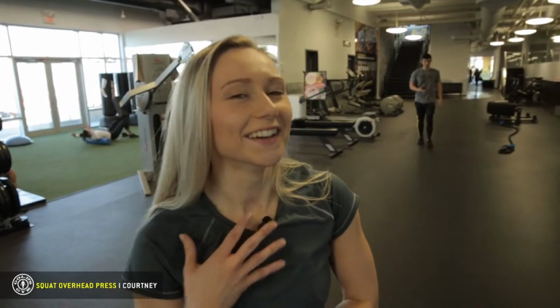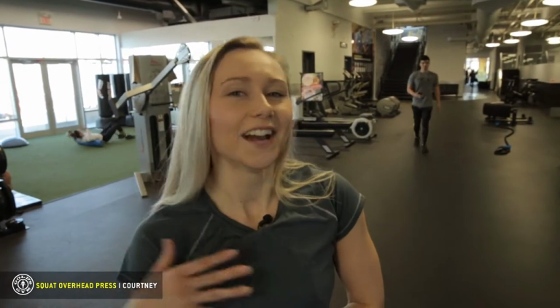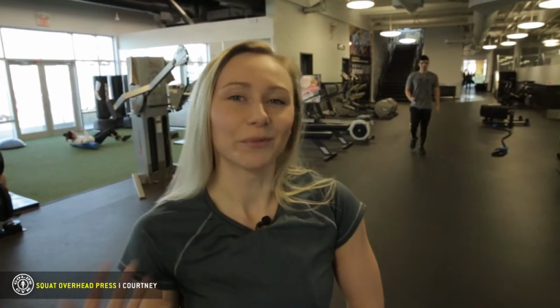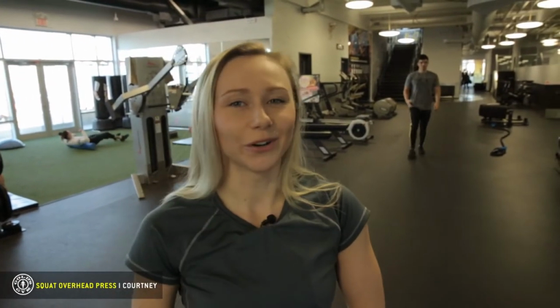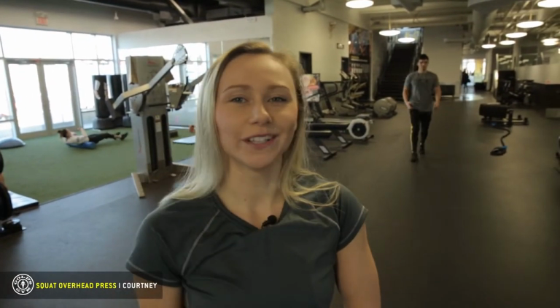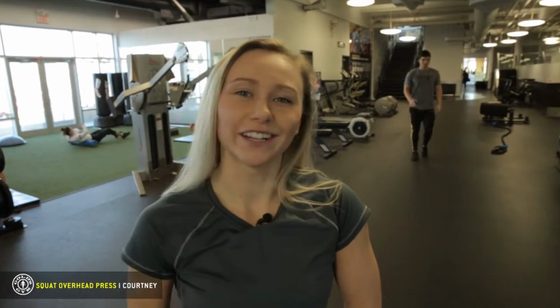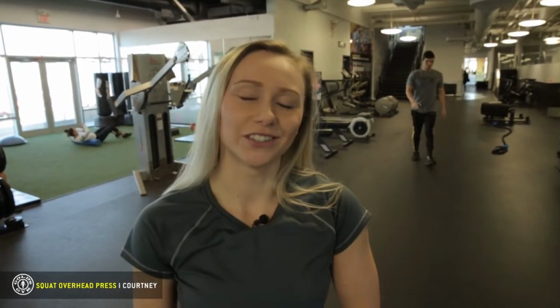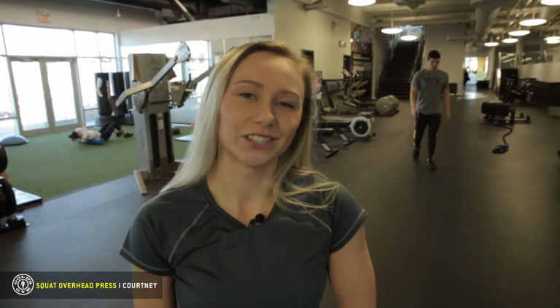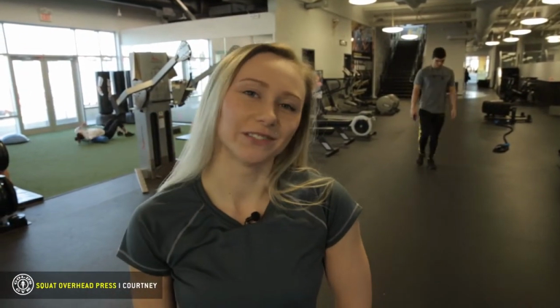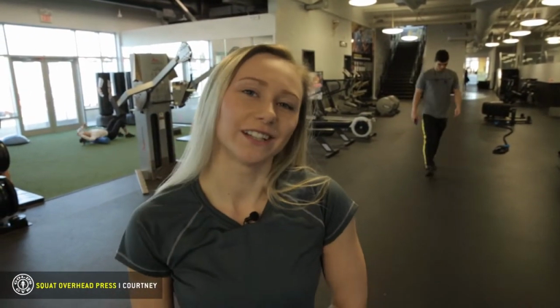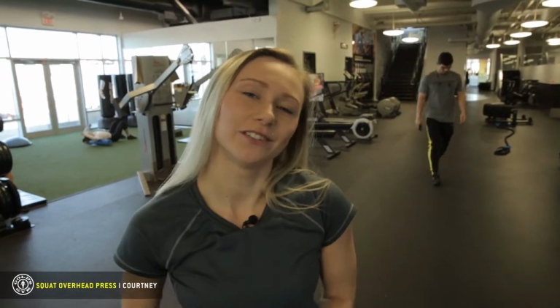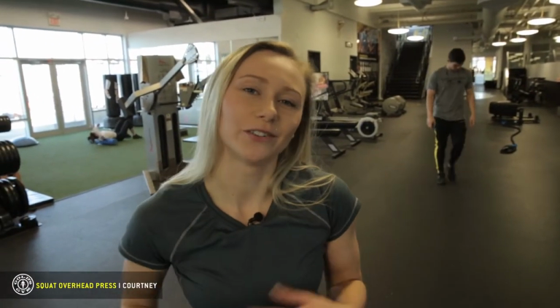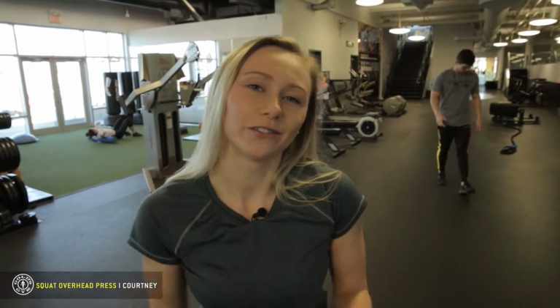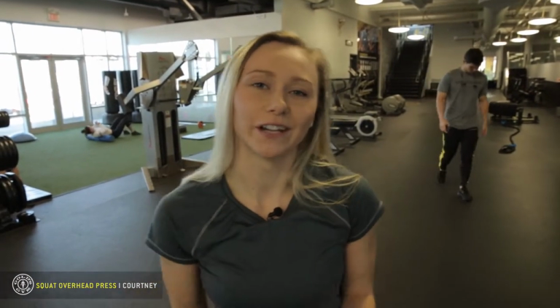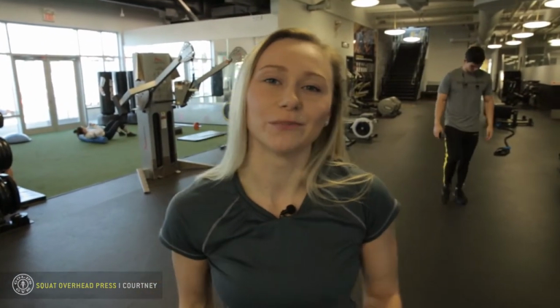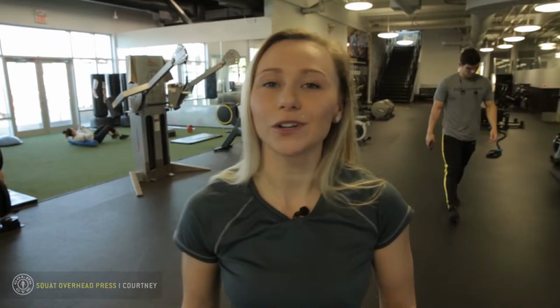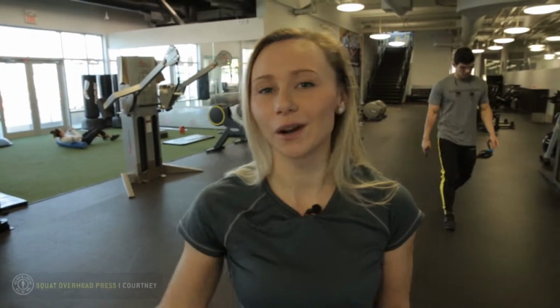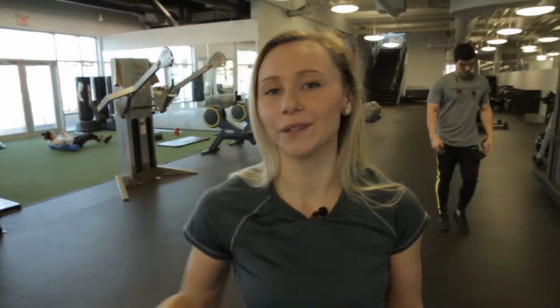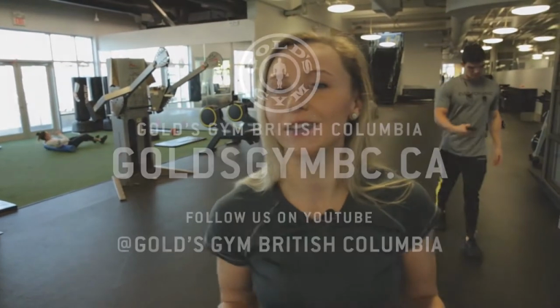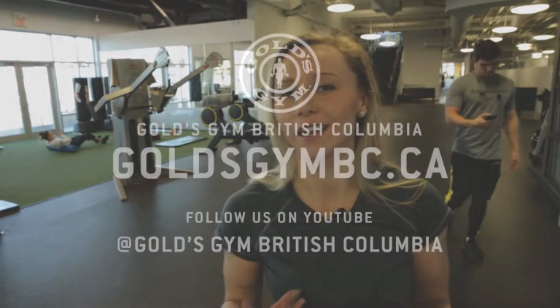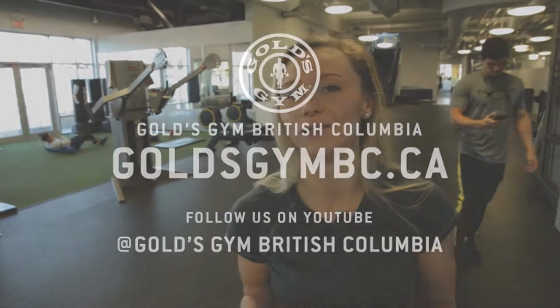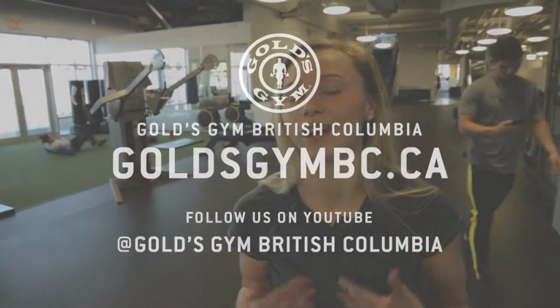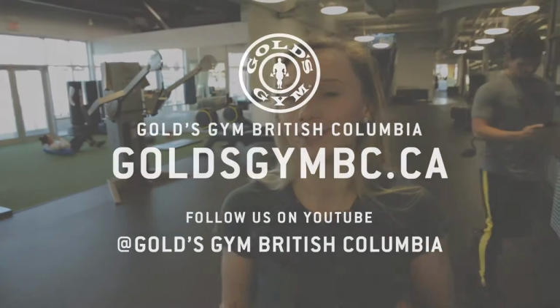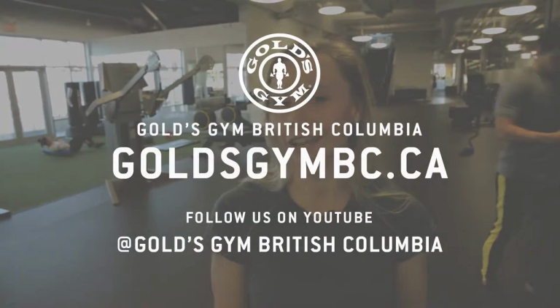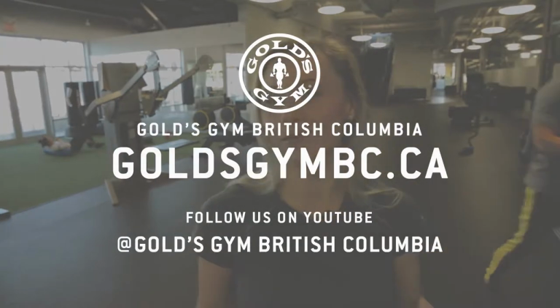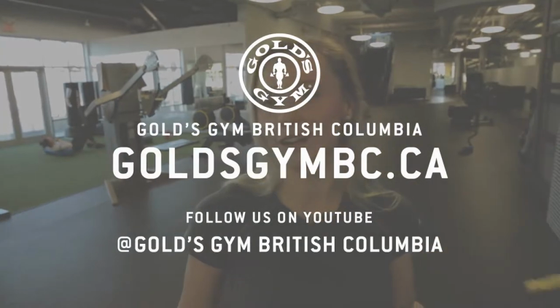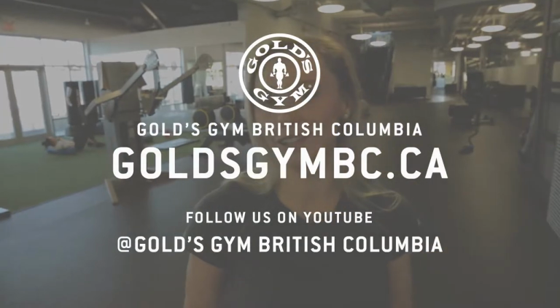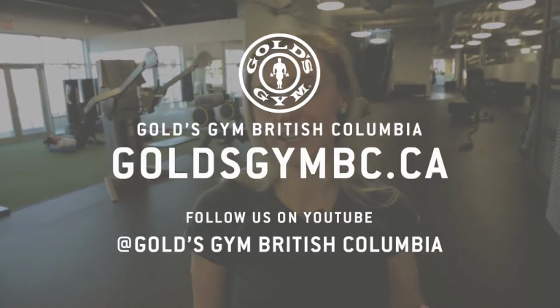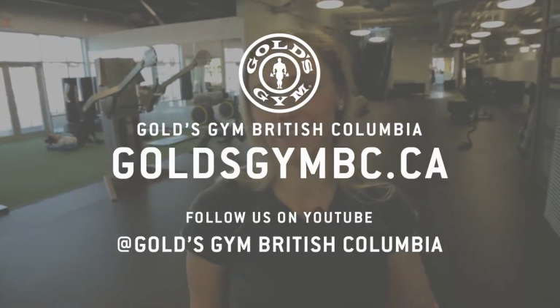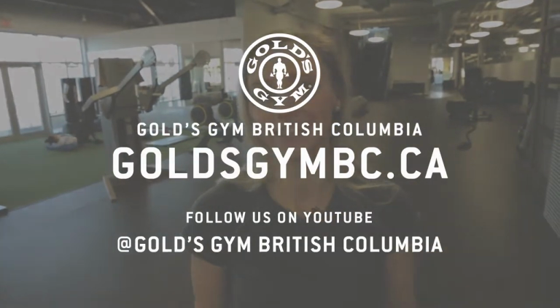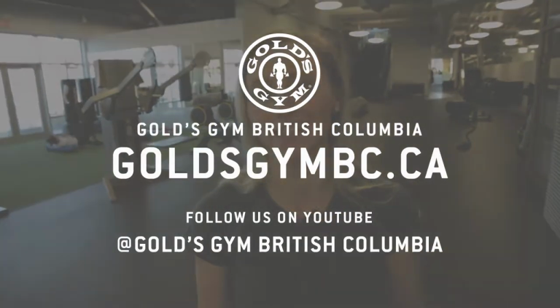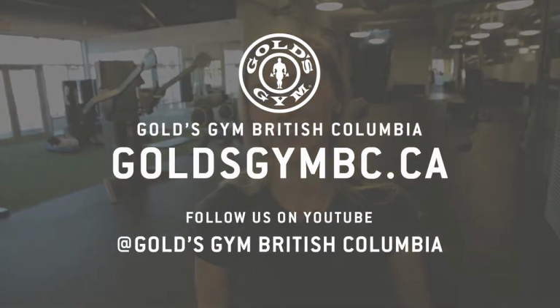I'm Courtney at Gold's Gym Langley. If you want to find out more, come down and we'll have a chat about exercises. Thank you.